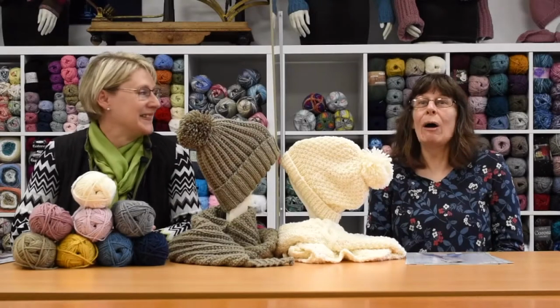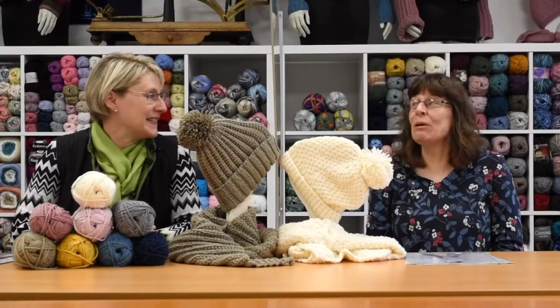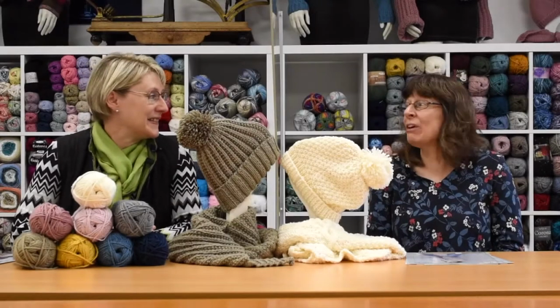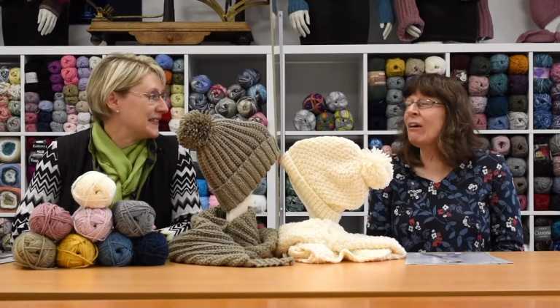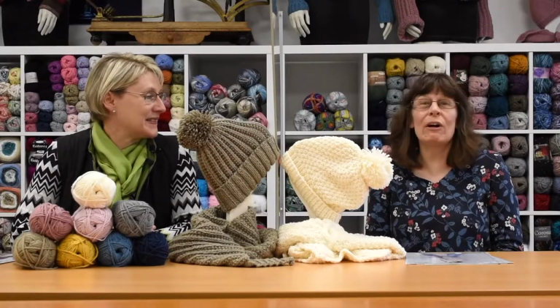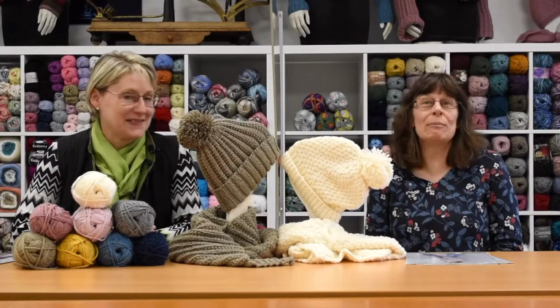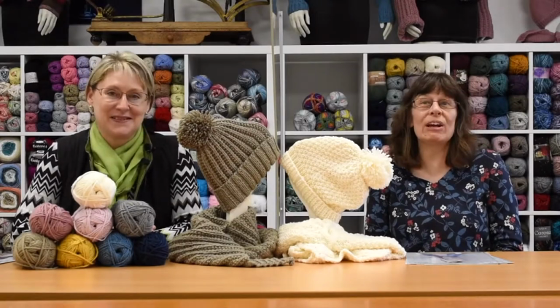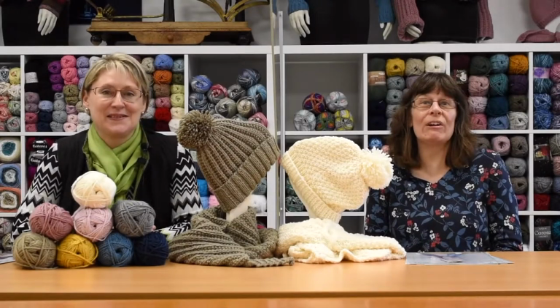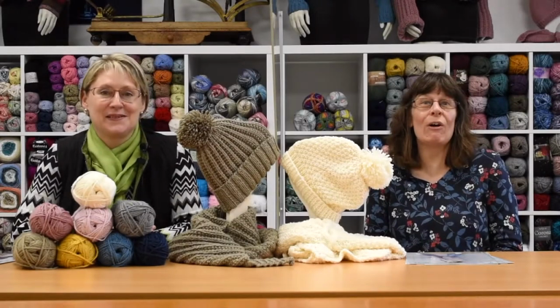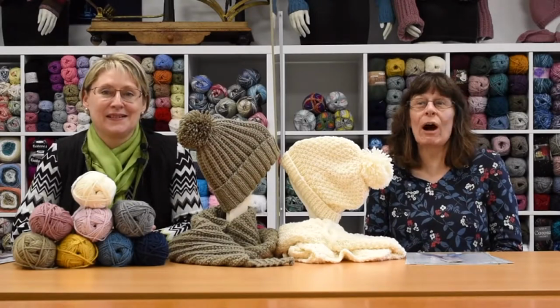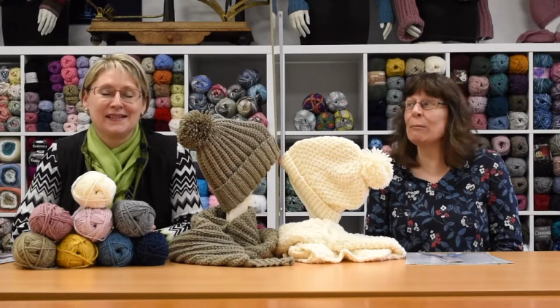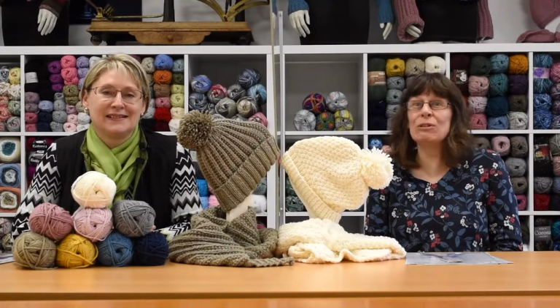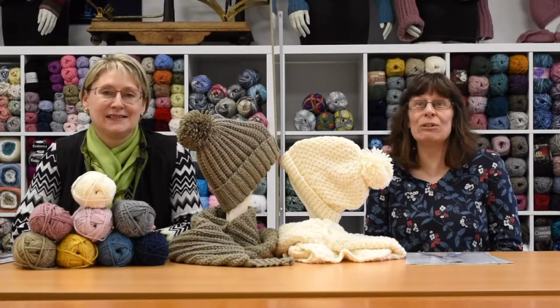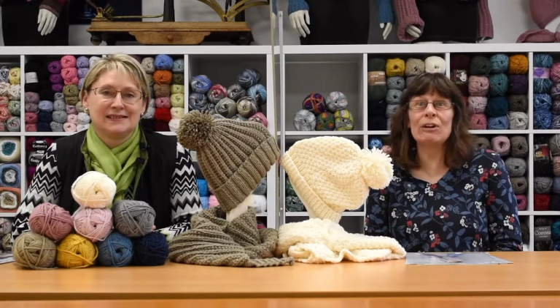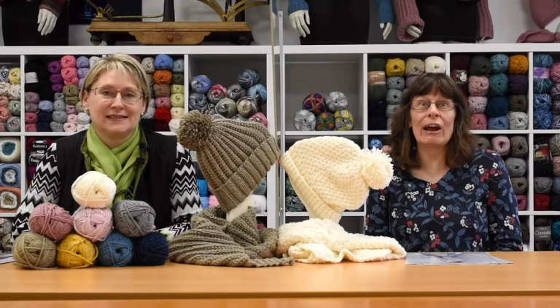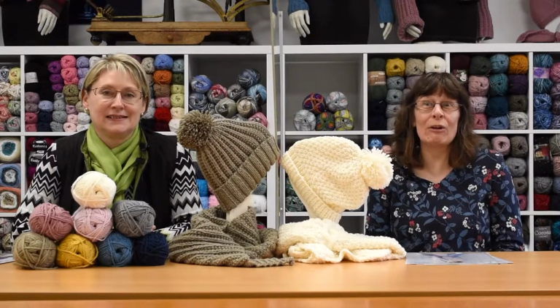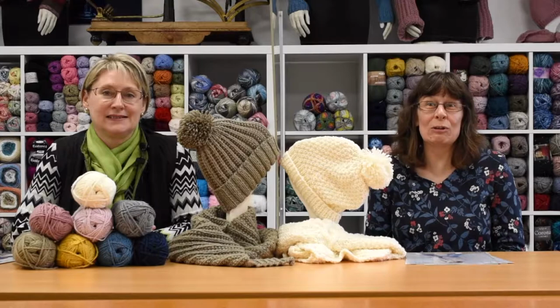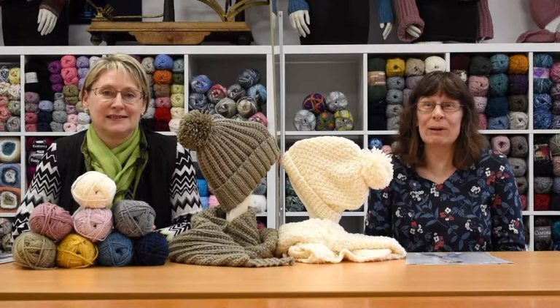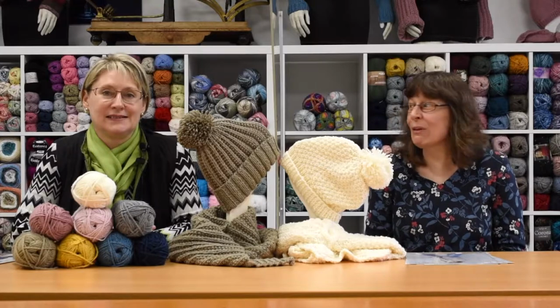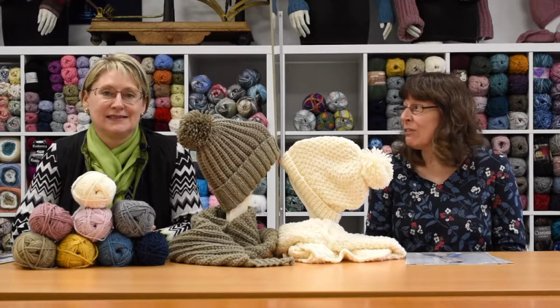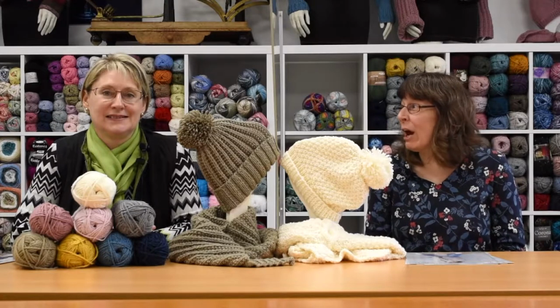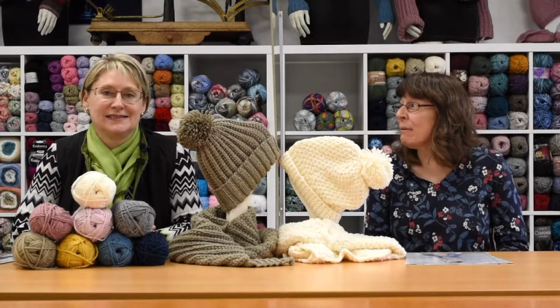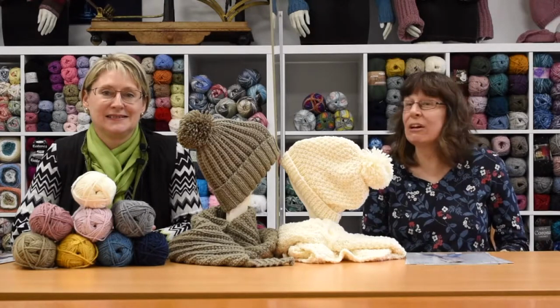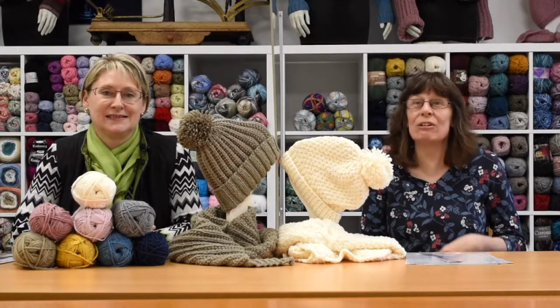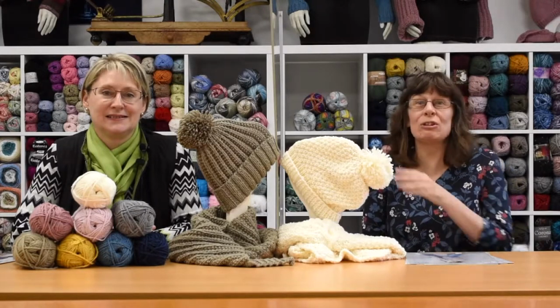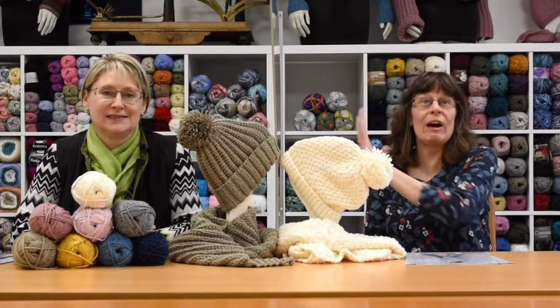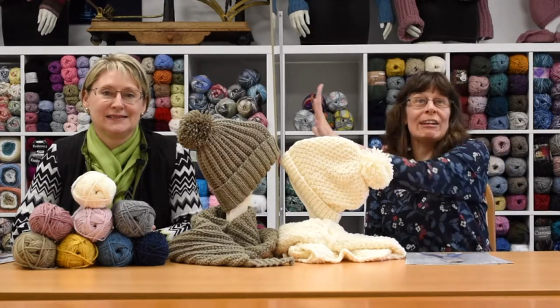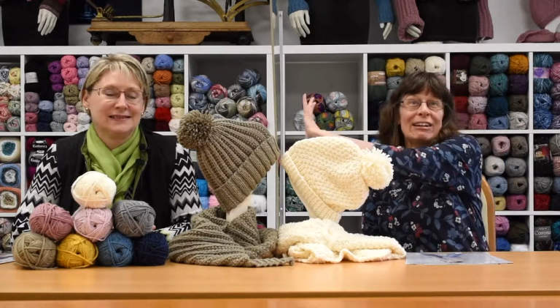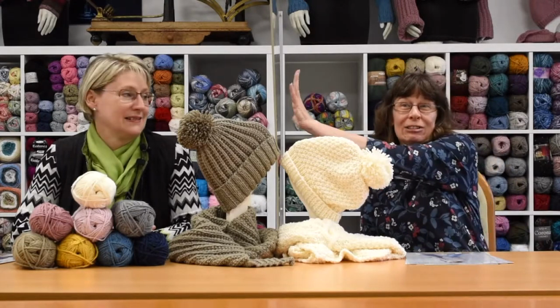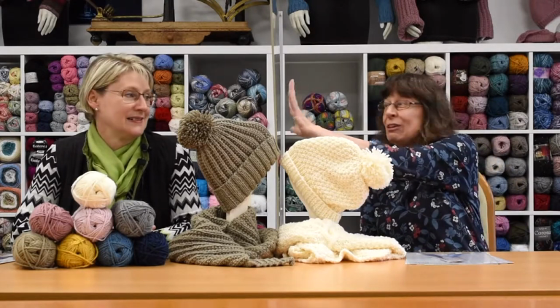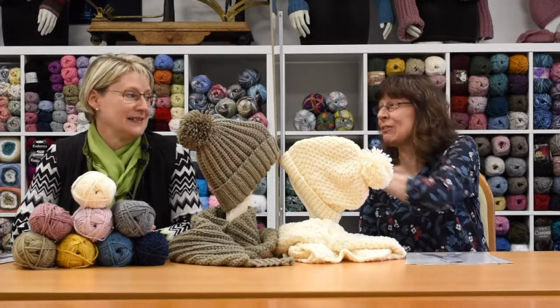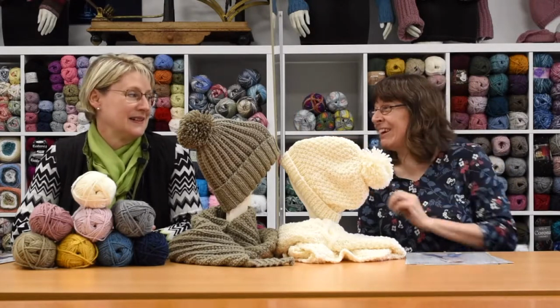Good day. Welcome to King Cole. I'm Susan. I know it's been a long time and here's Joanne next to the screen.